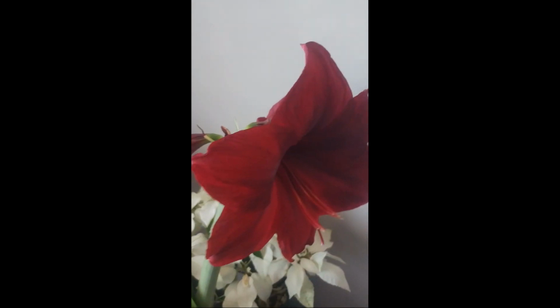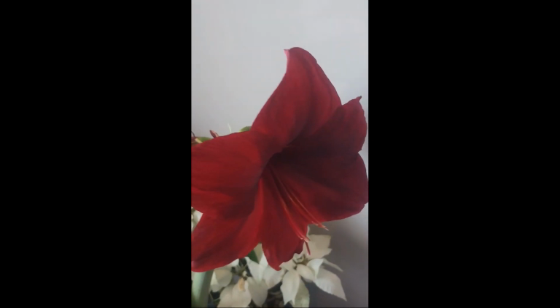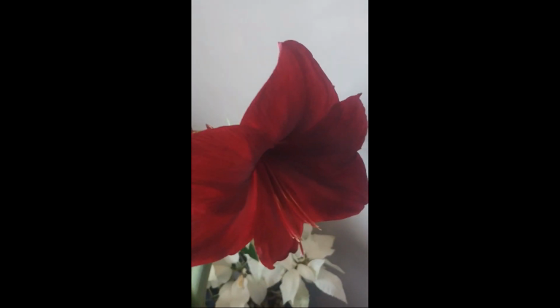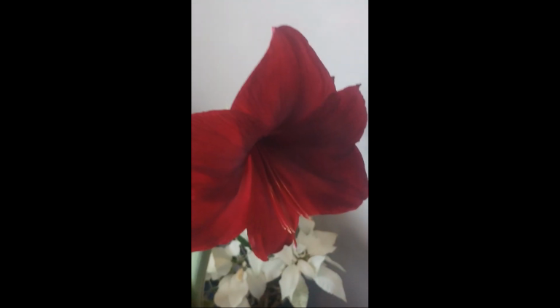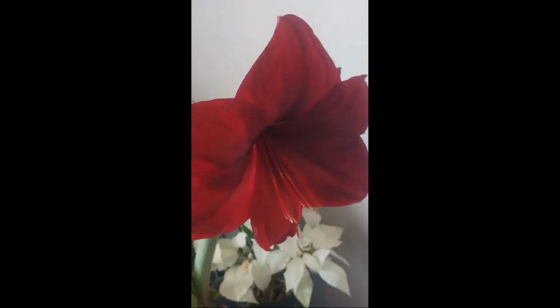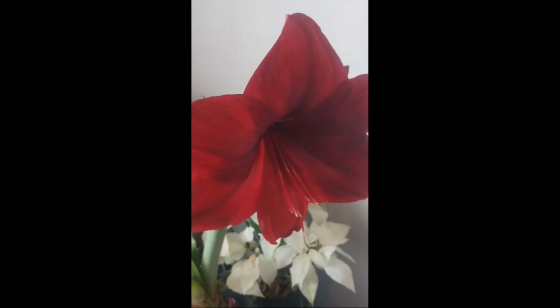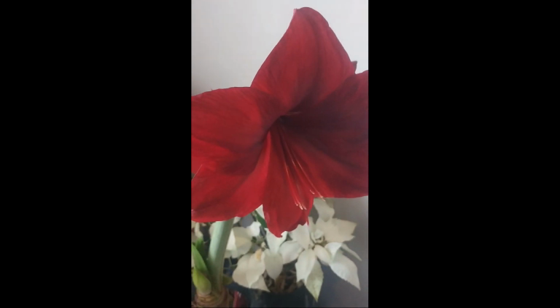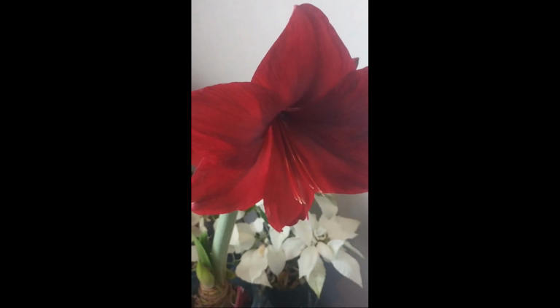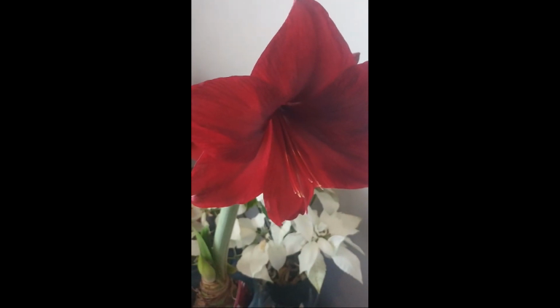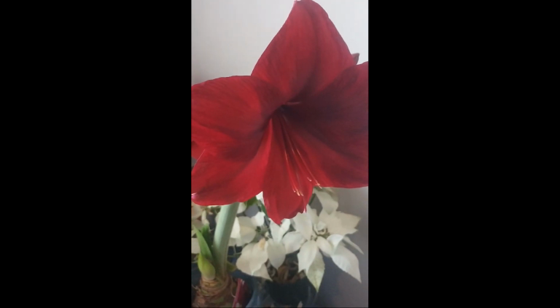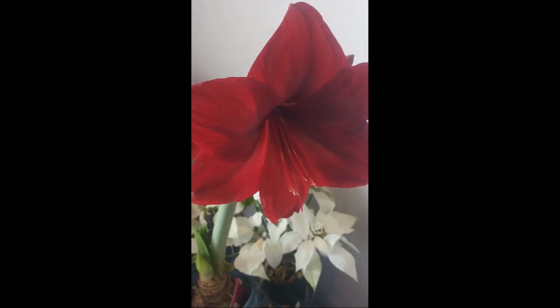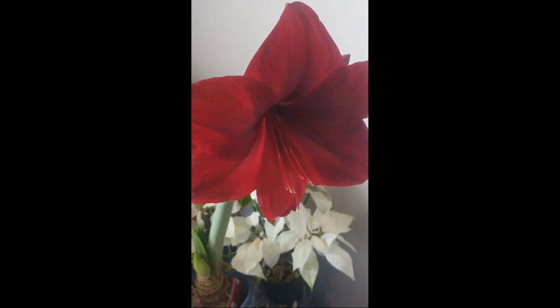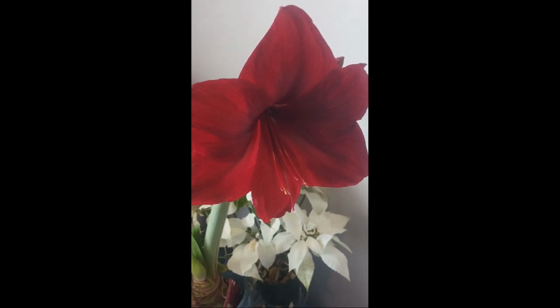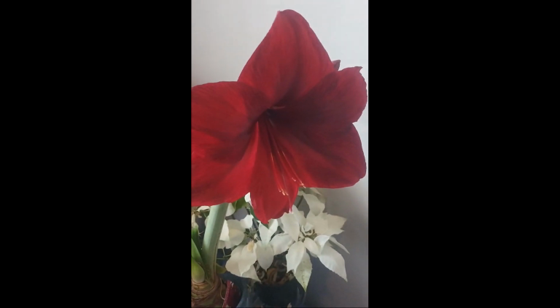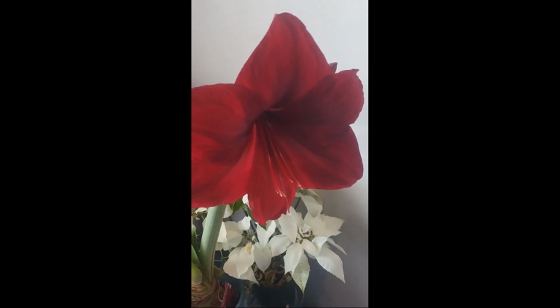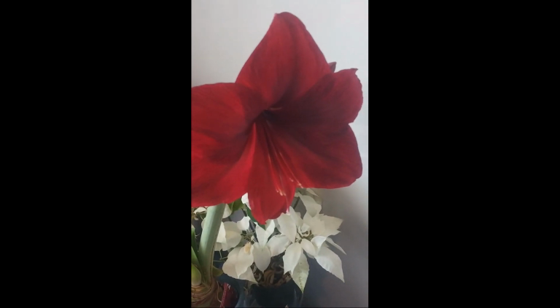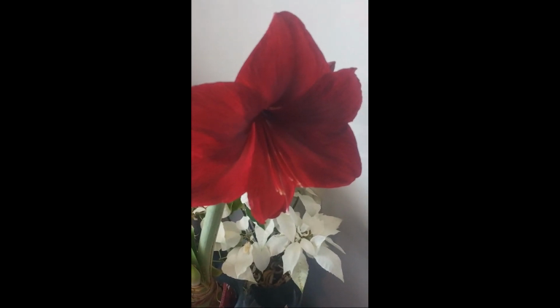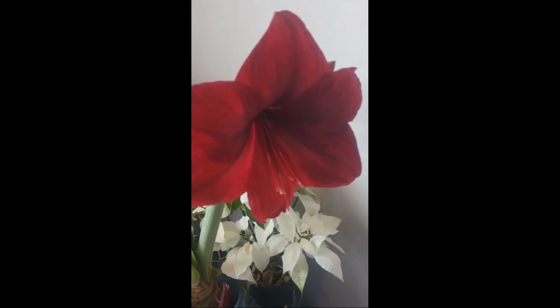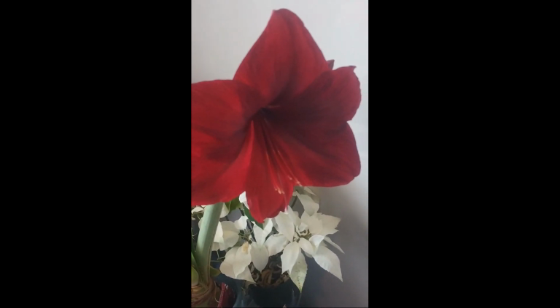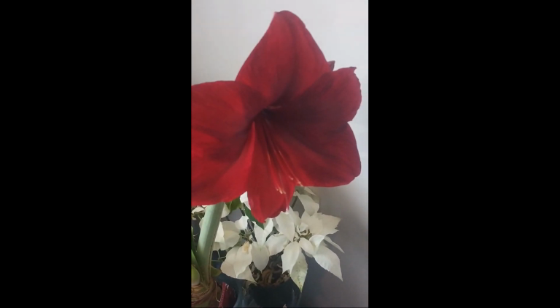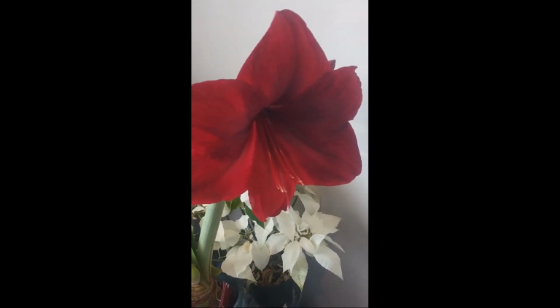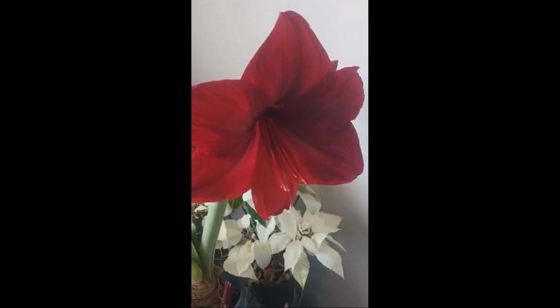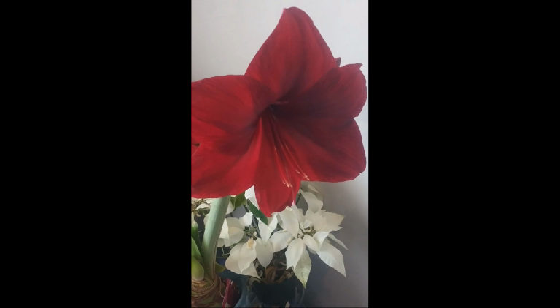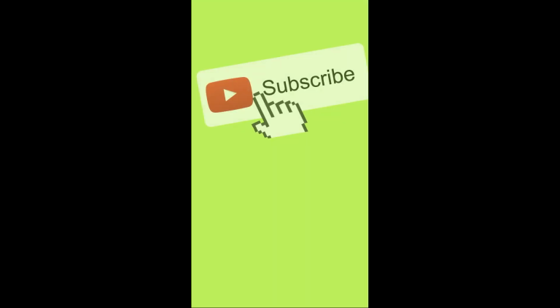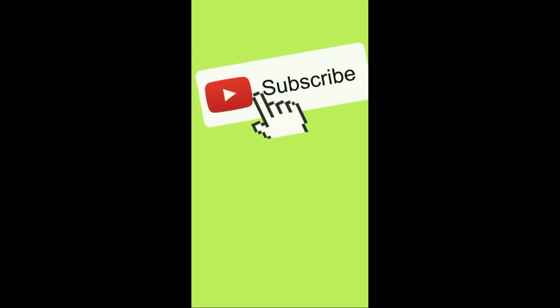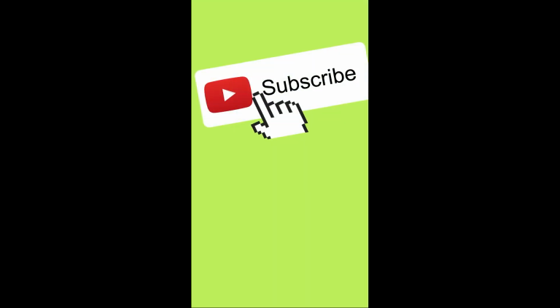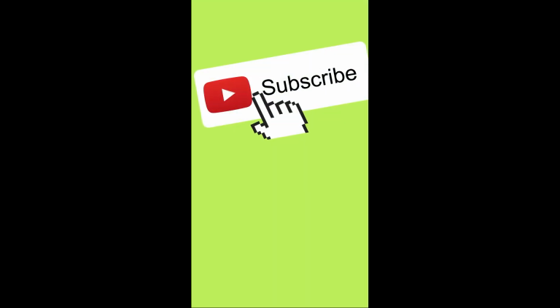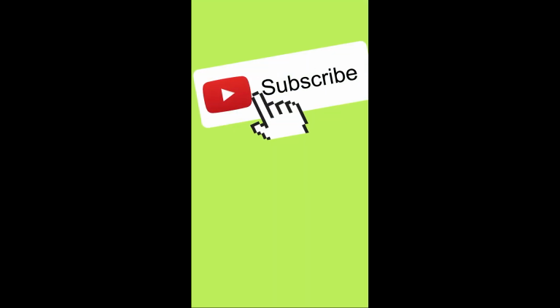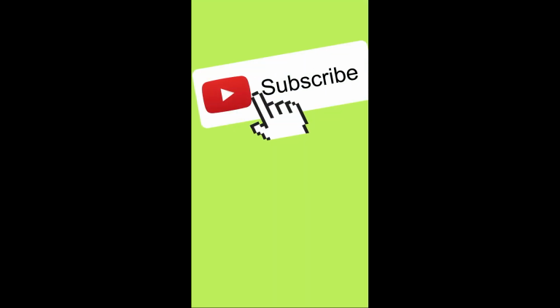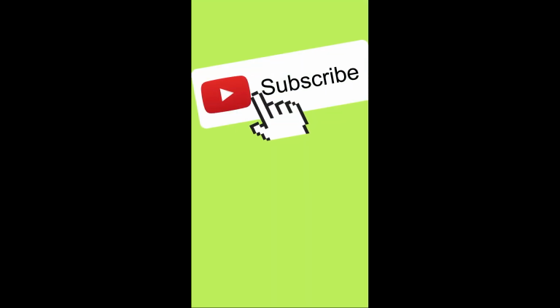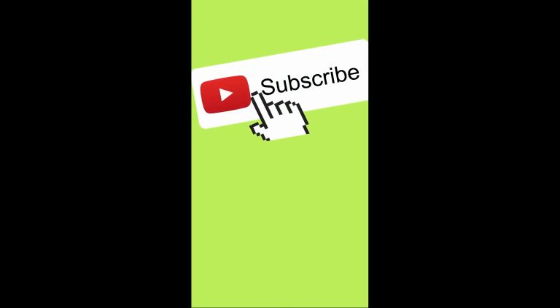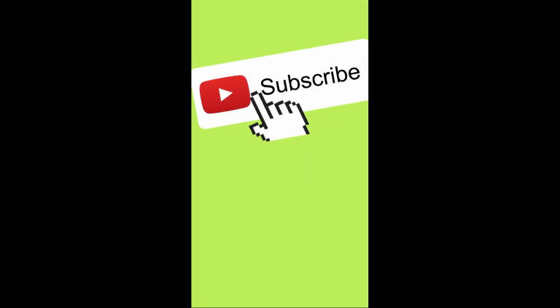This one is freshly opened. It's been a magic plant.